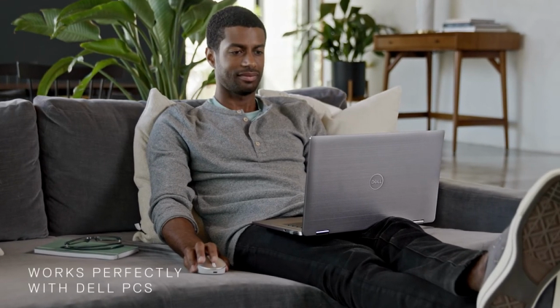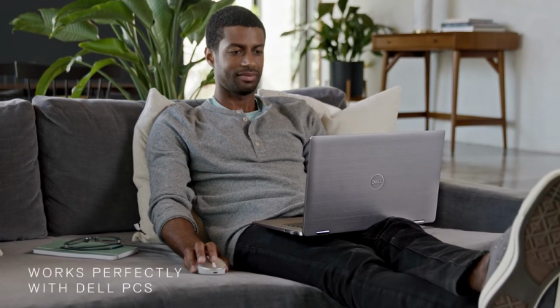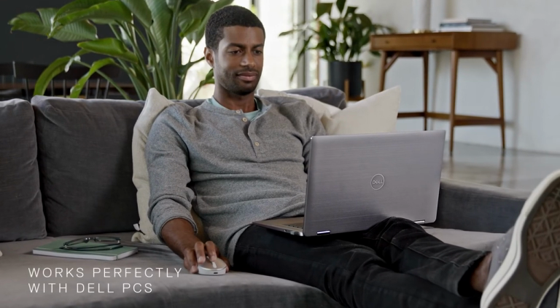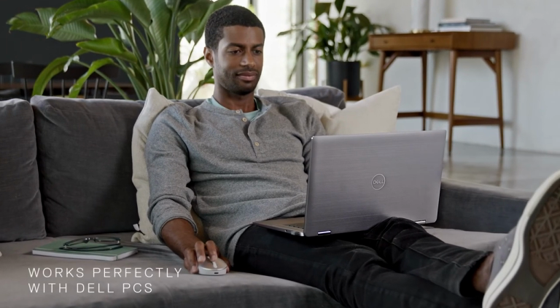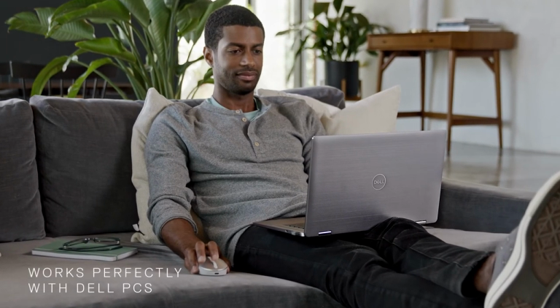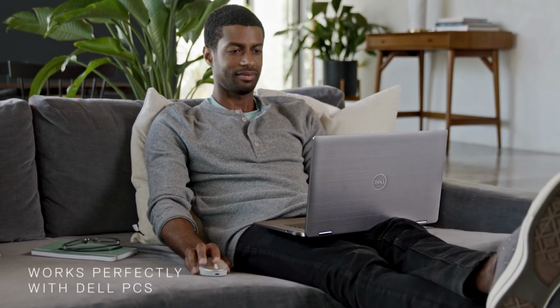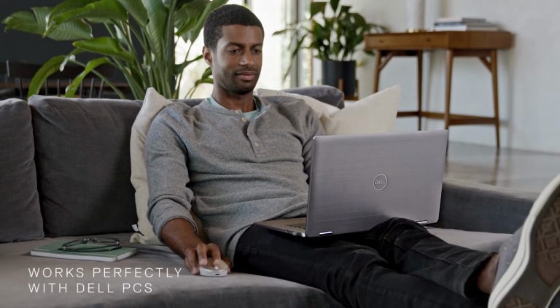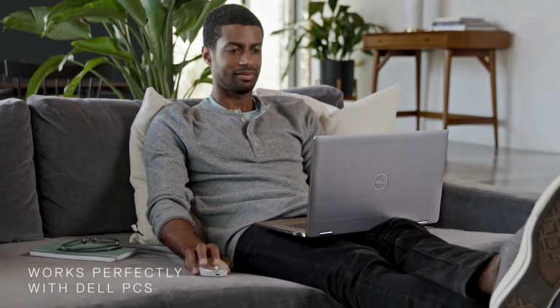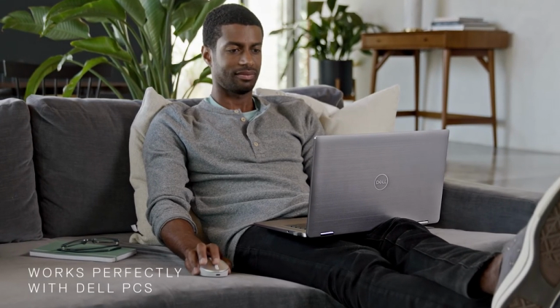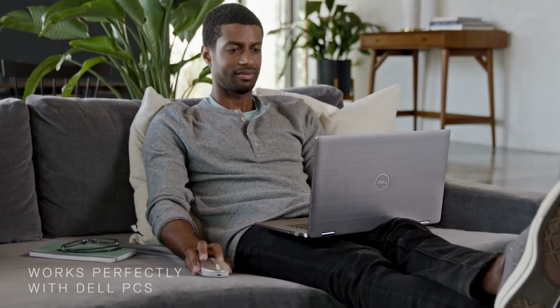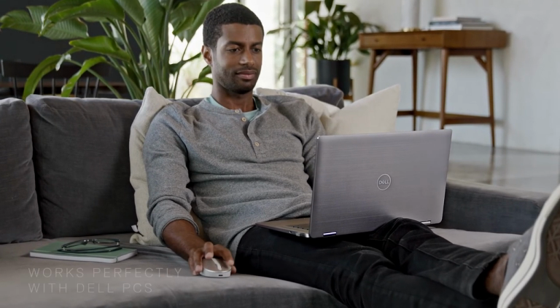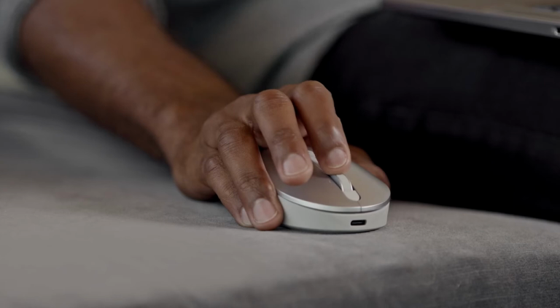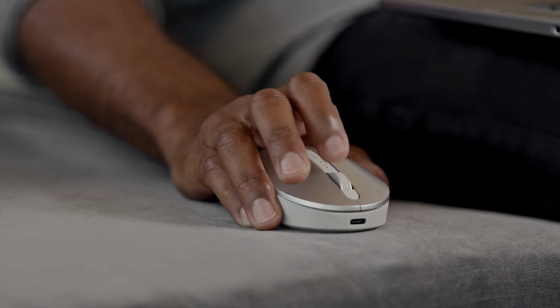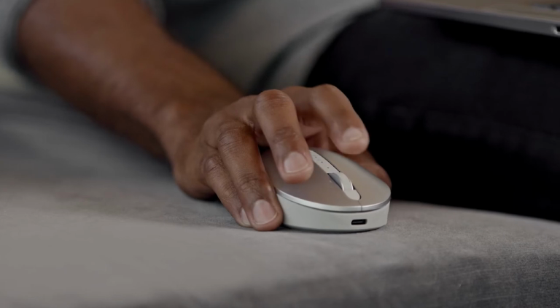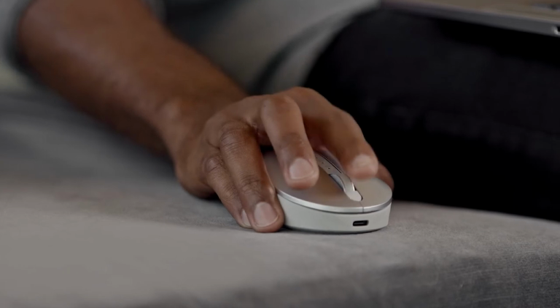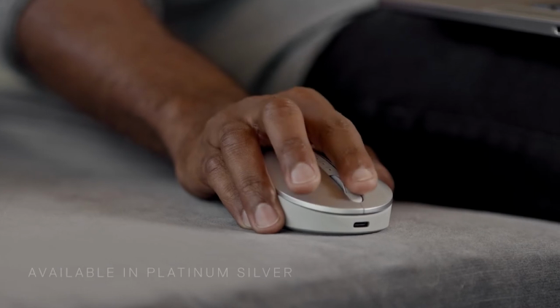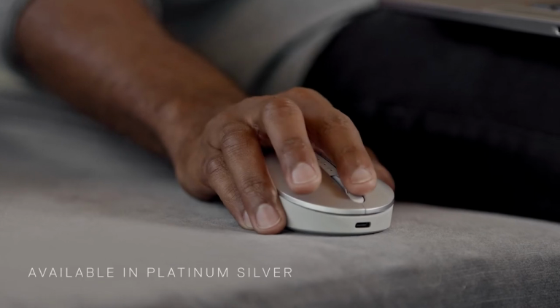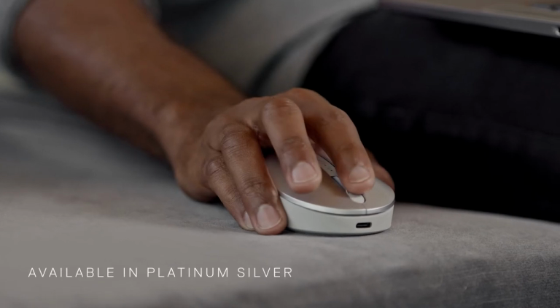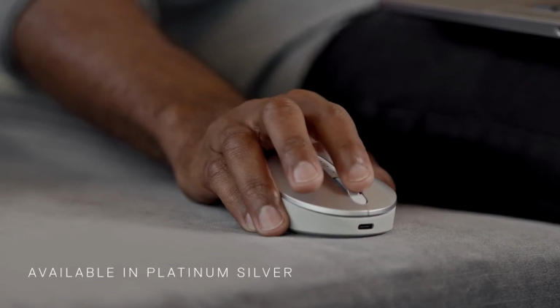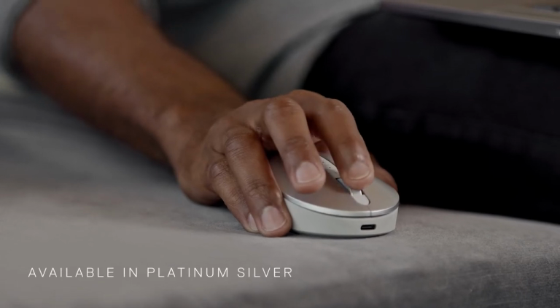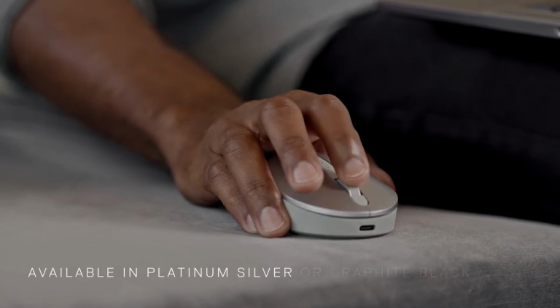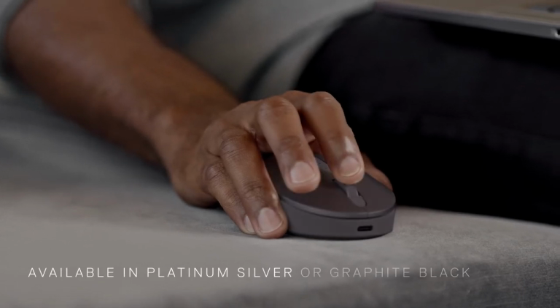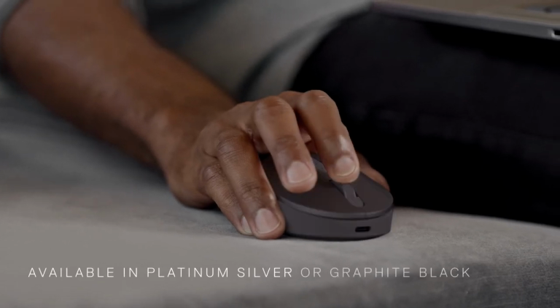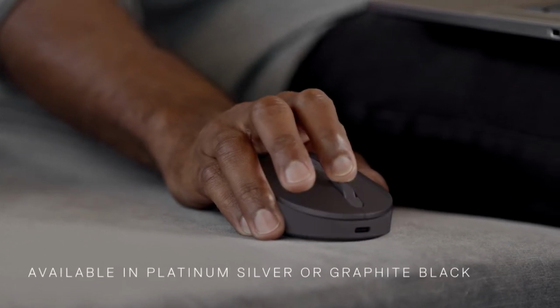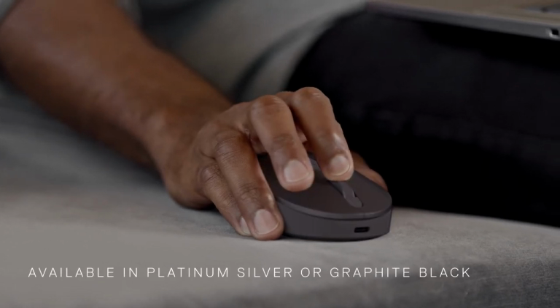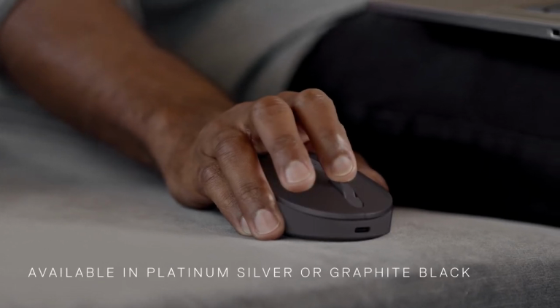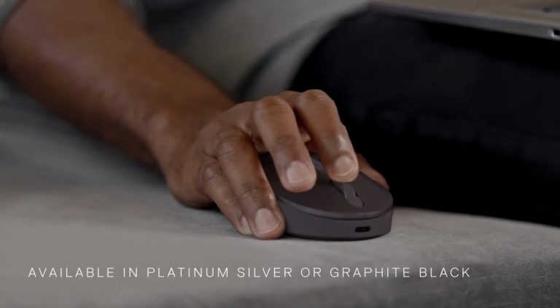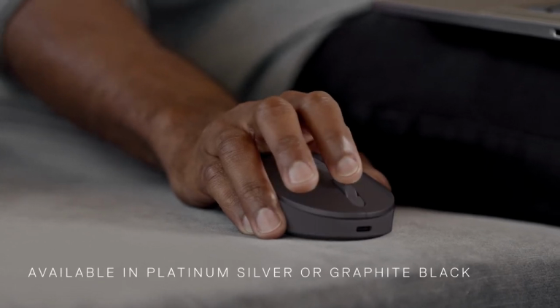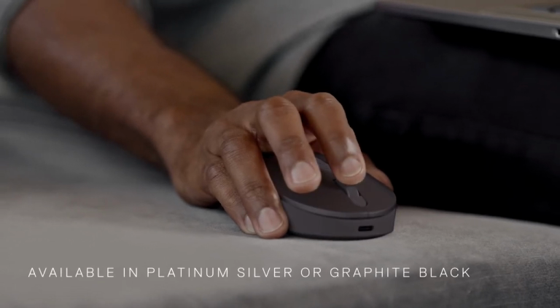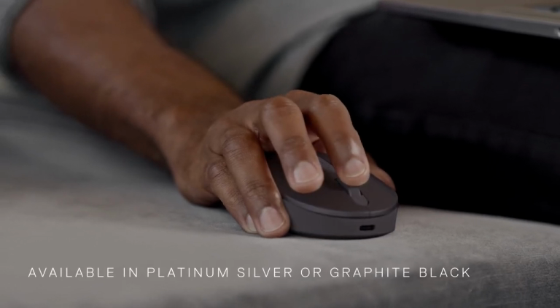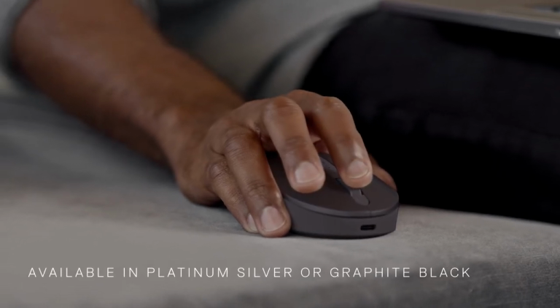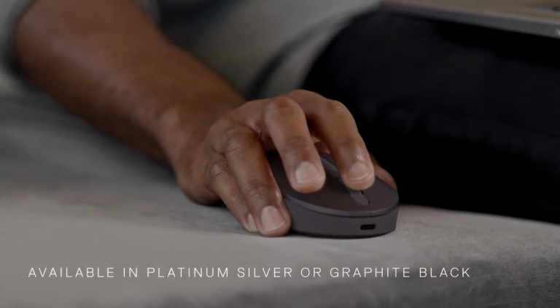Embrace a new level of wireless productivity with the Dell Premier Rechargeable Wireless Mouse.